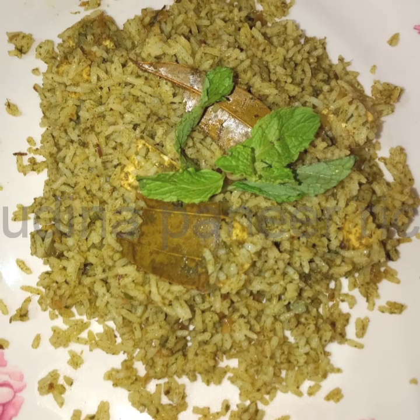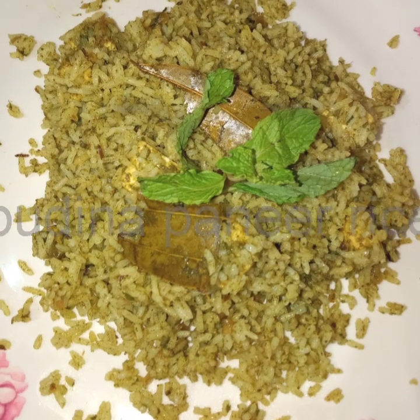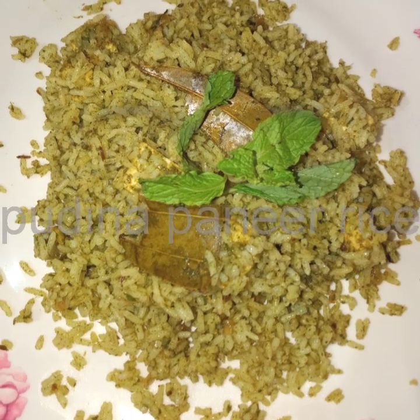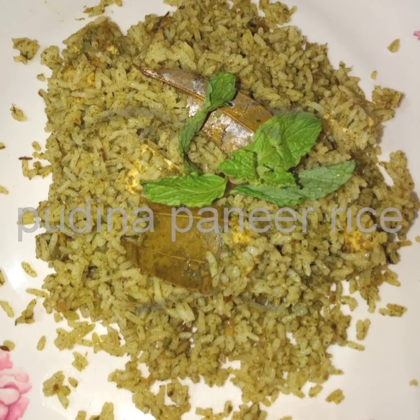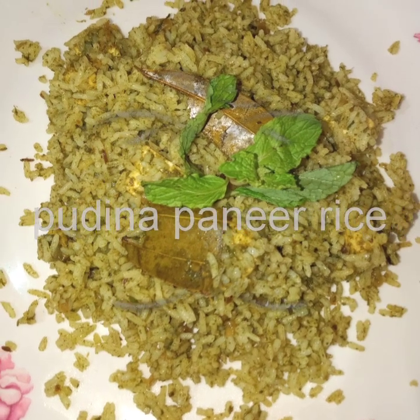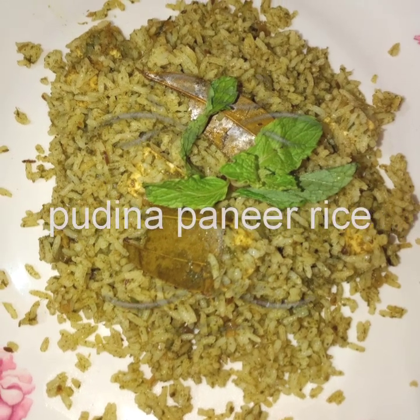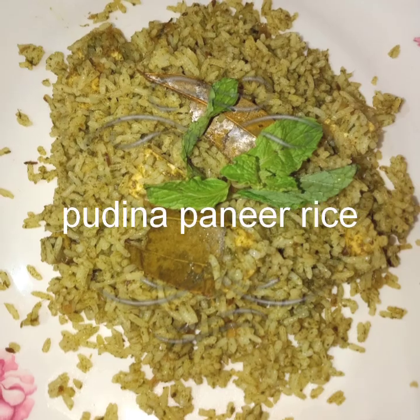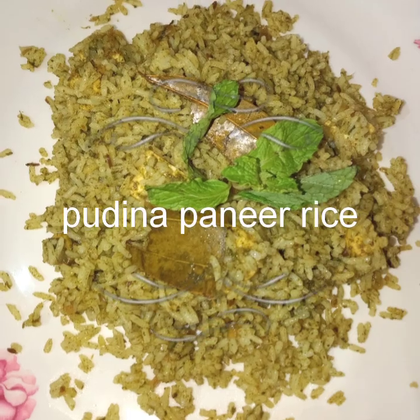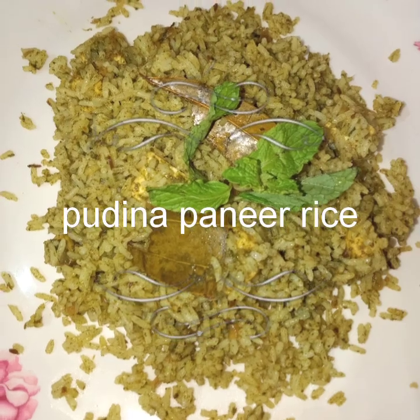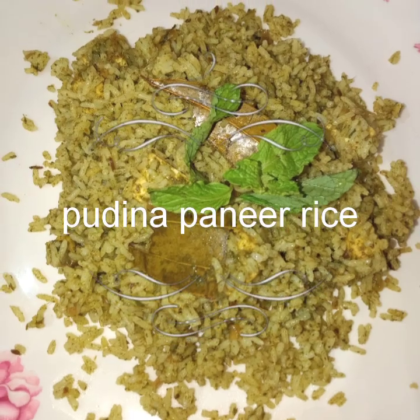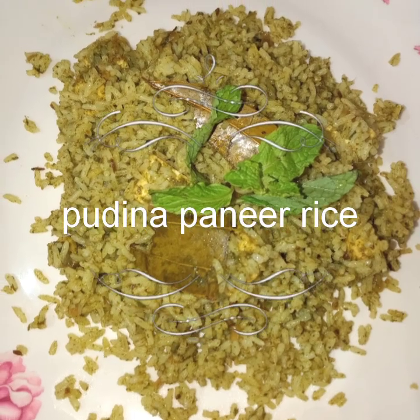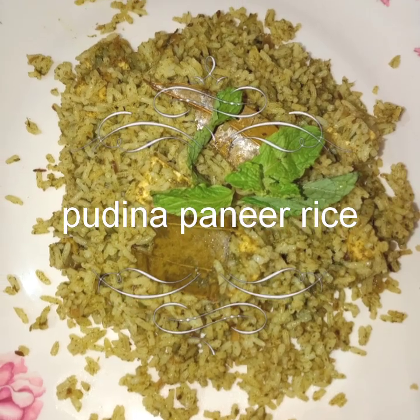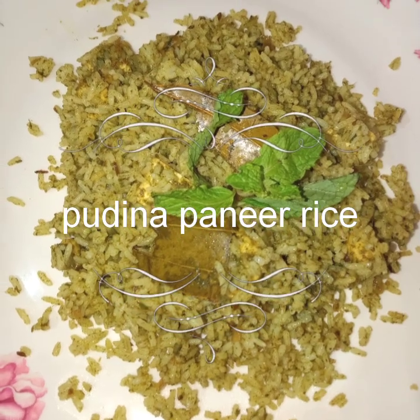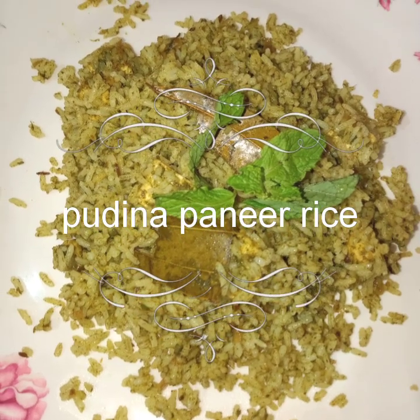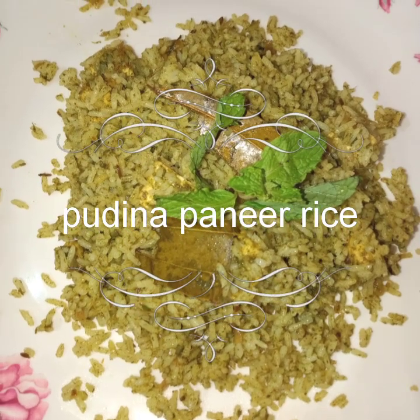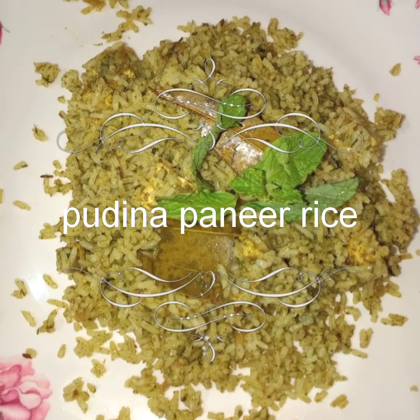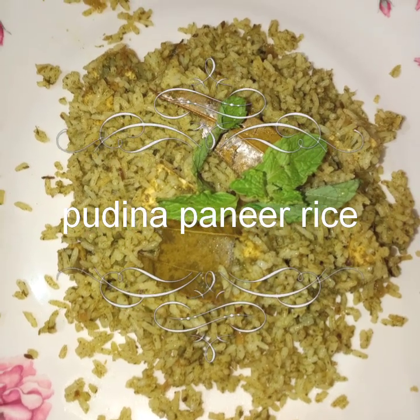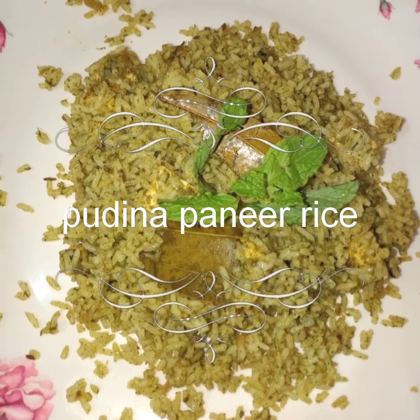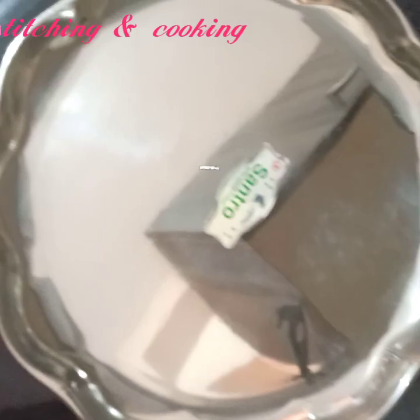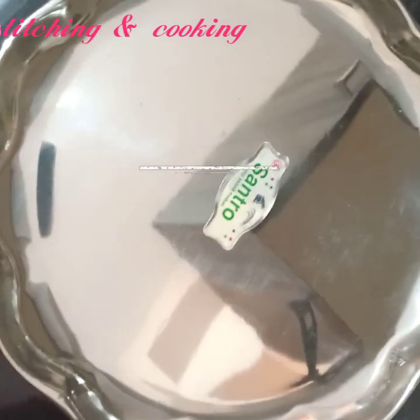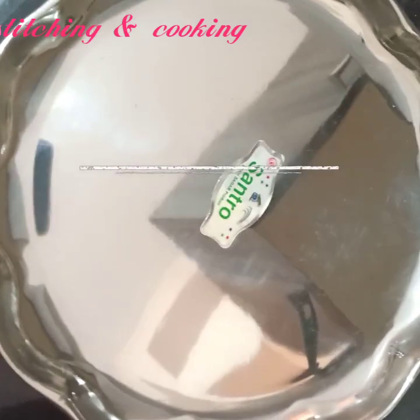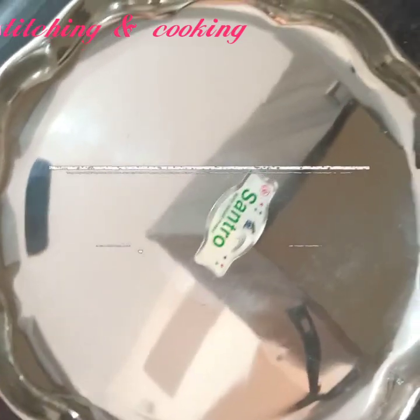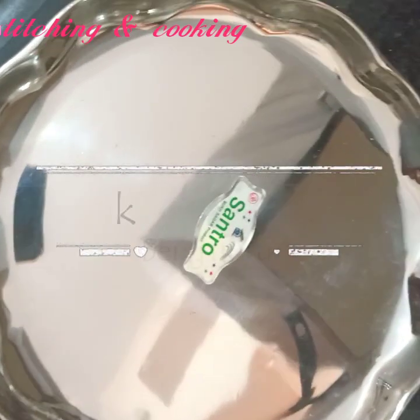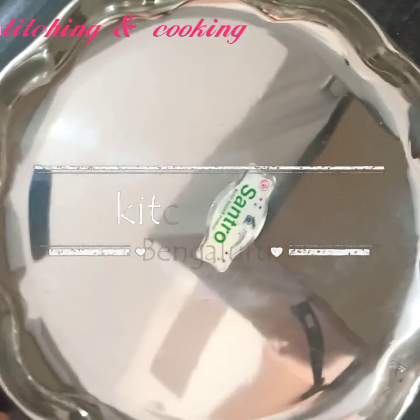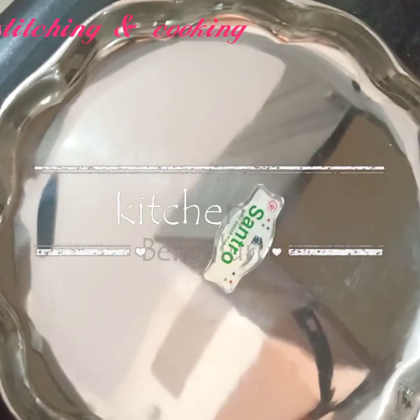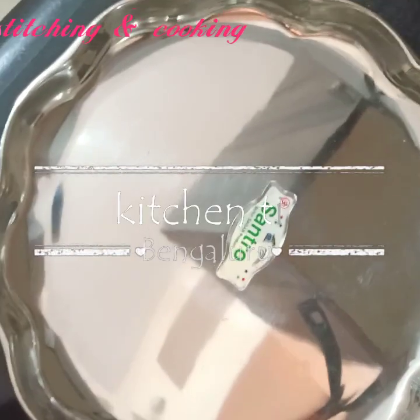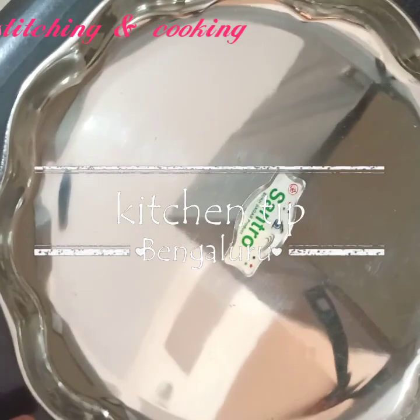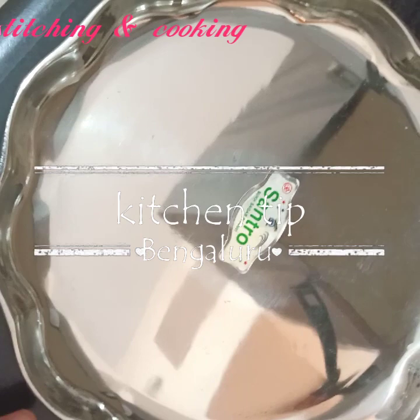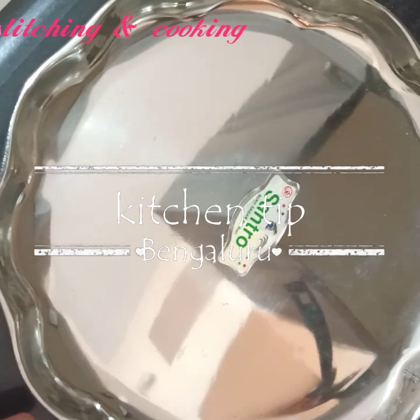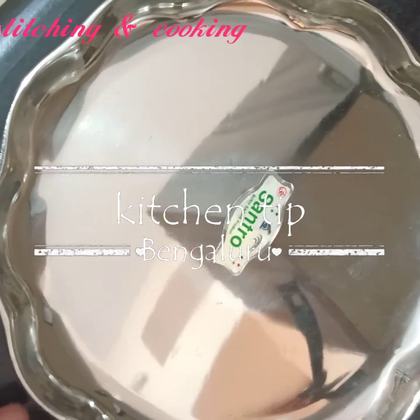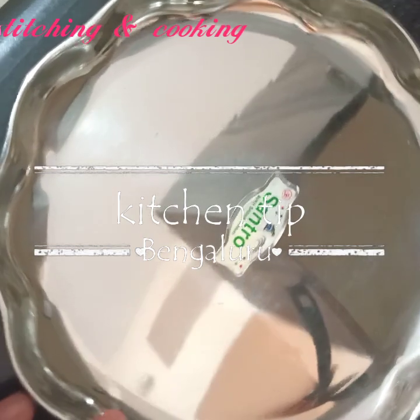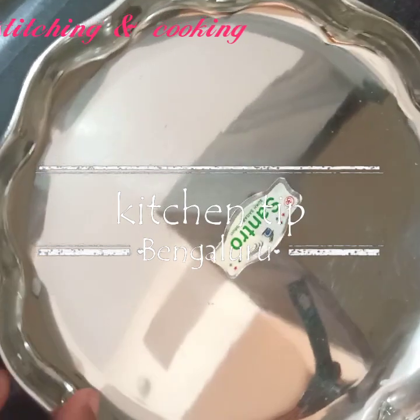I am going to make a recipe for Pudin Pannir Rice. I am going to share a very useful tip for this recipe.